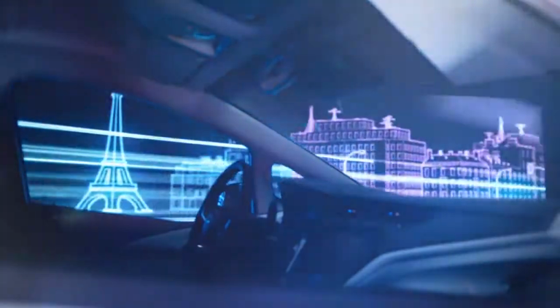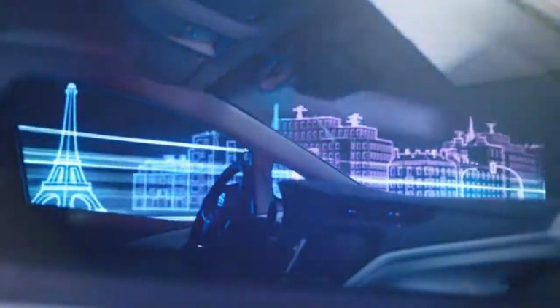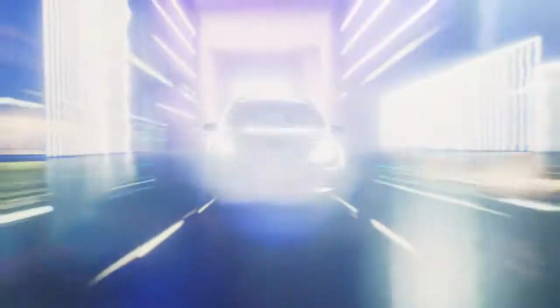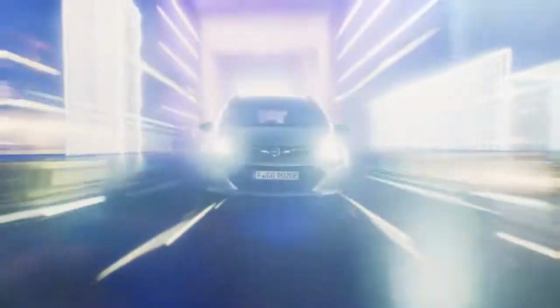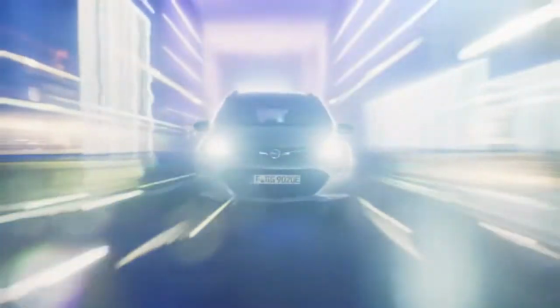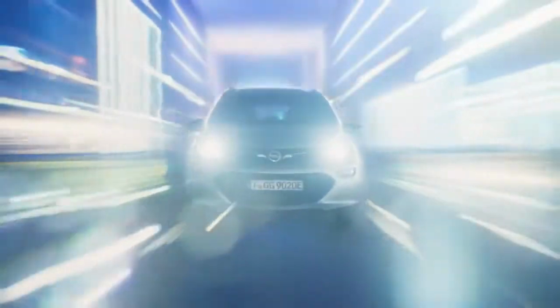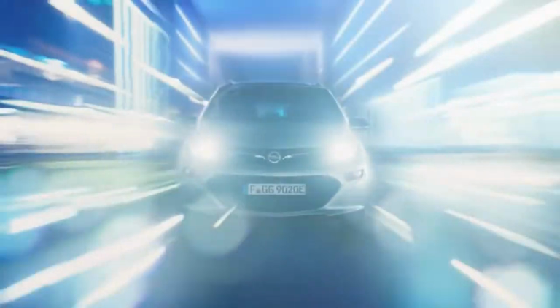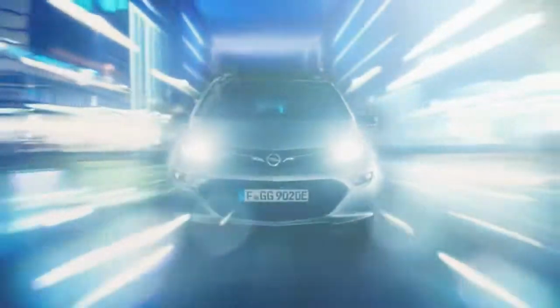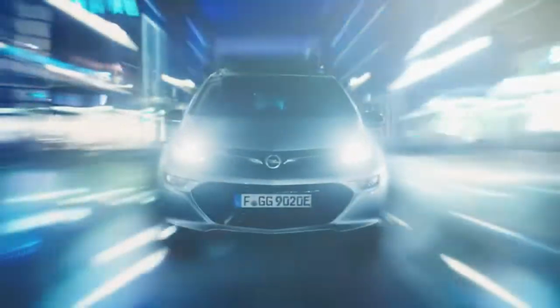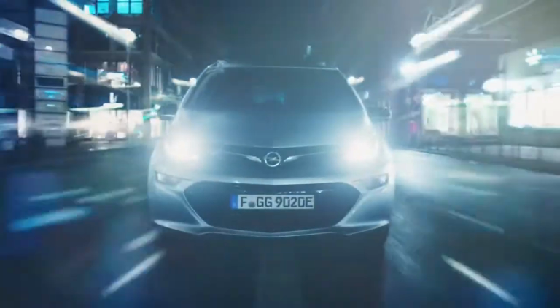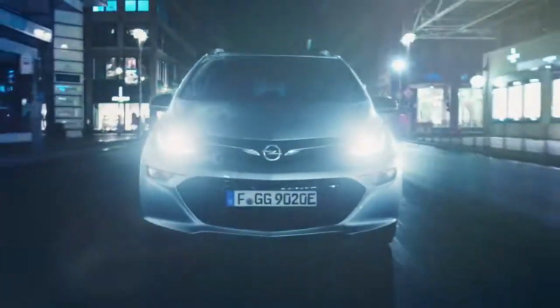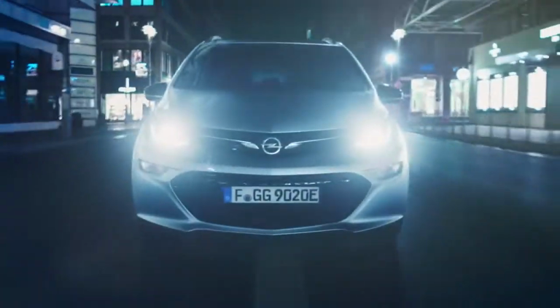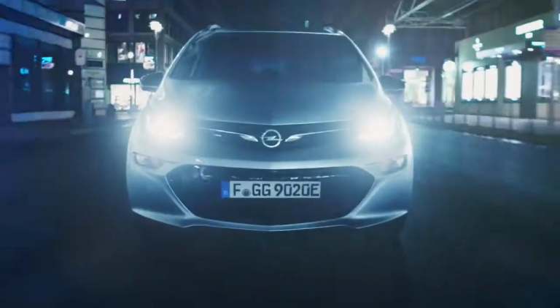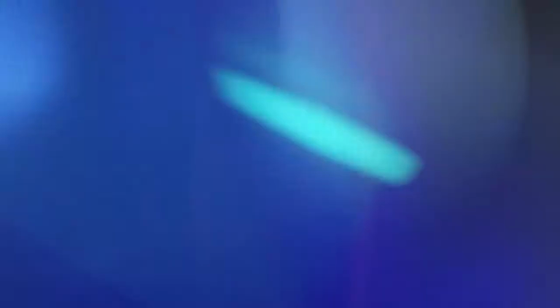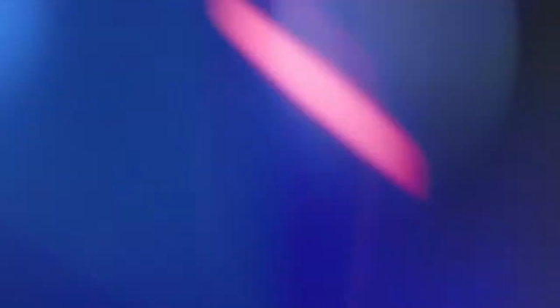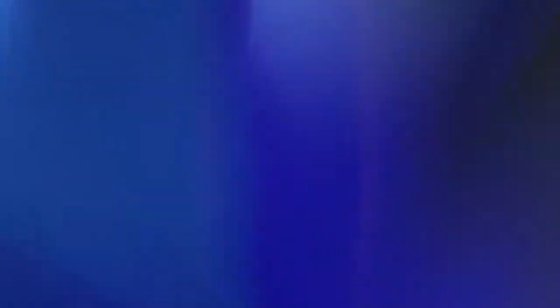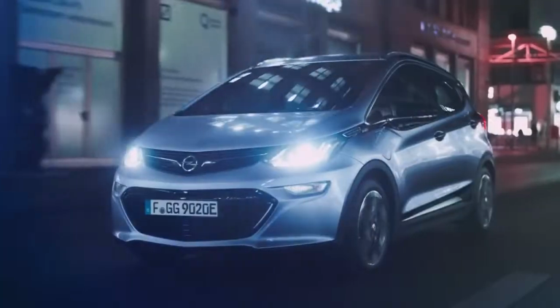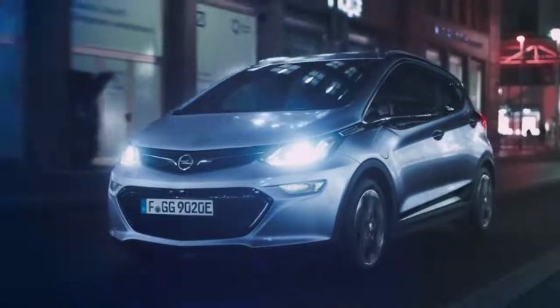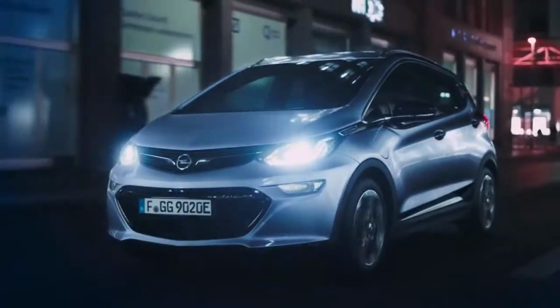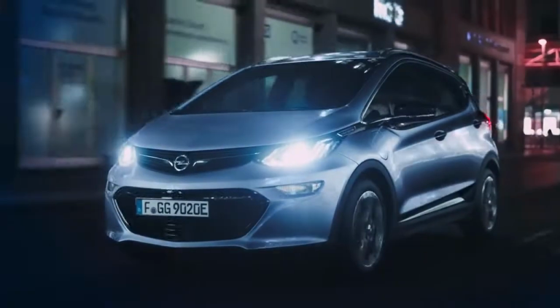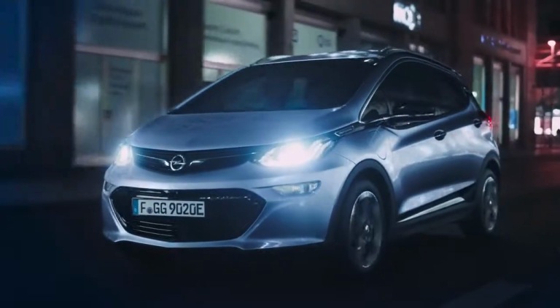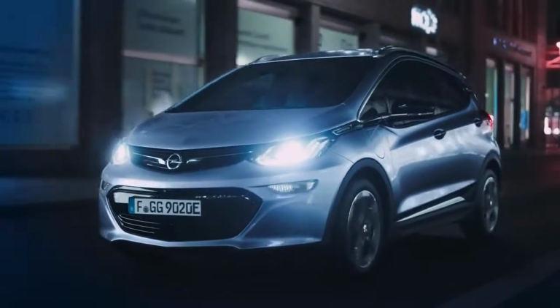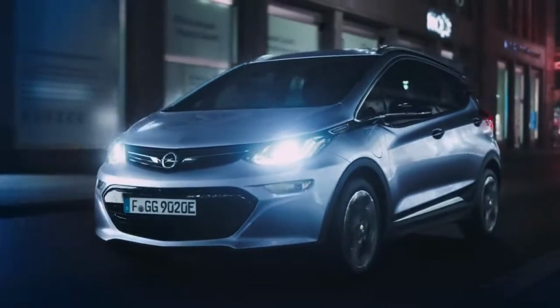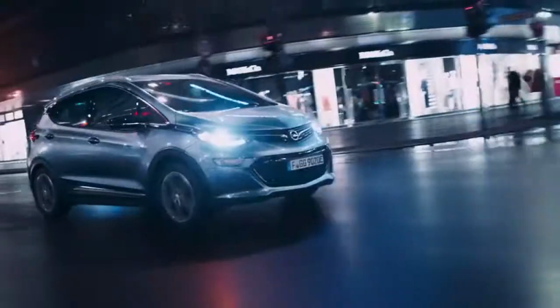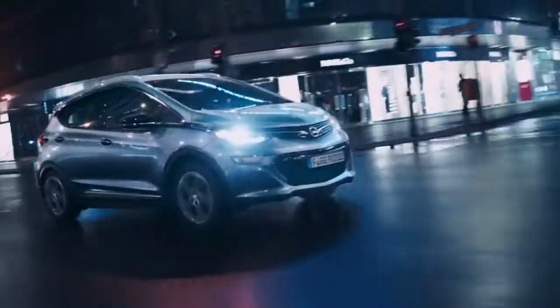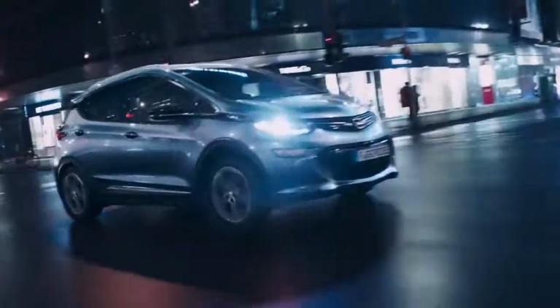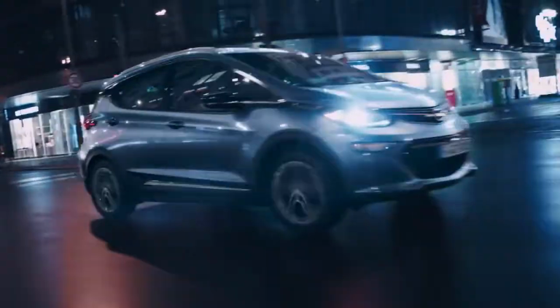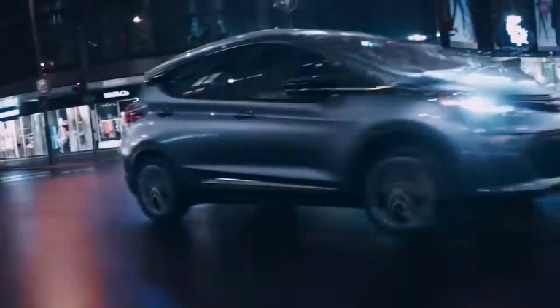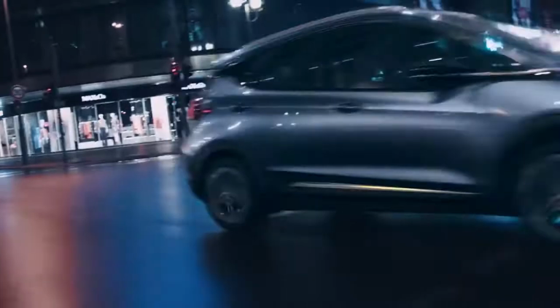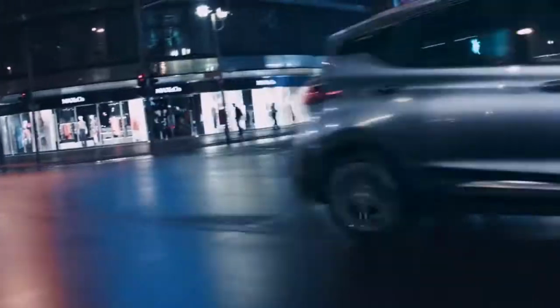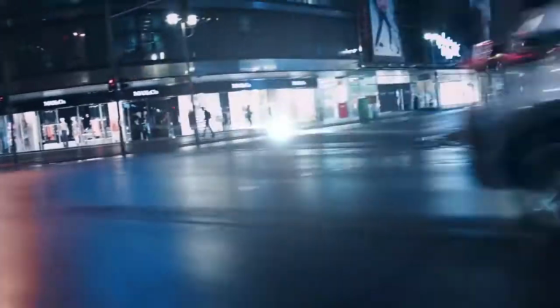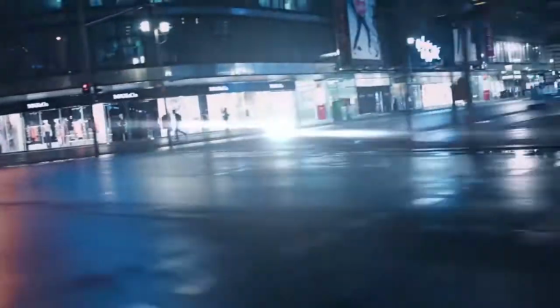The Opel Ampera-E. Every kilometre is electrifying.